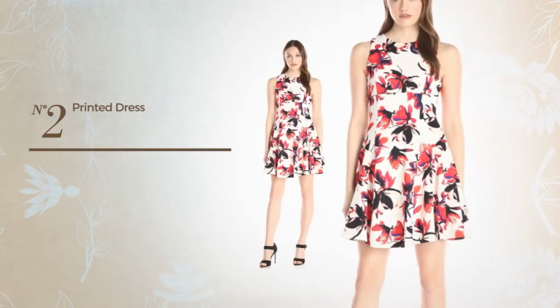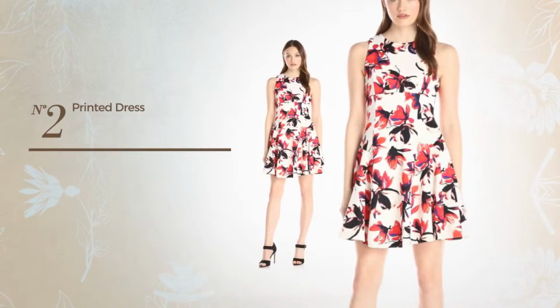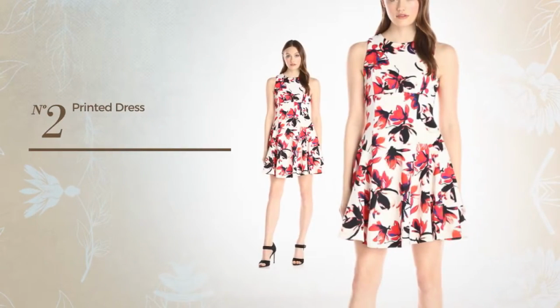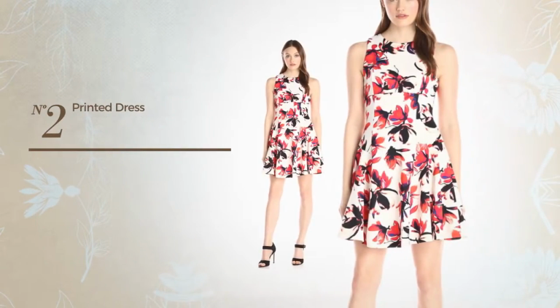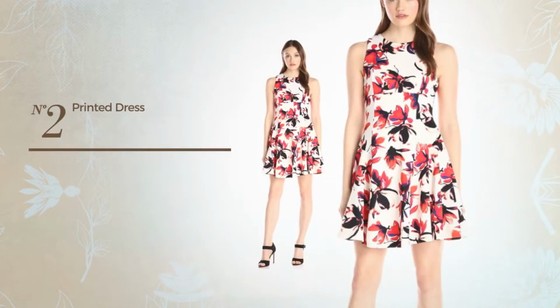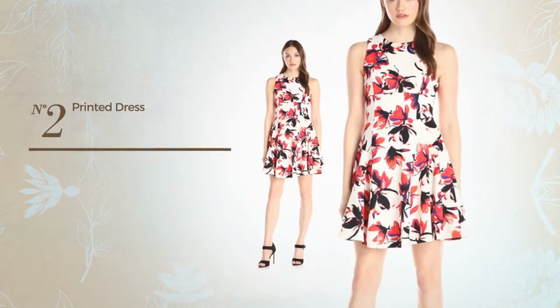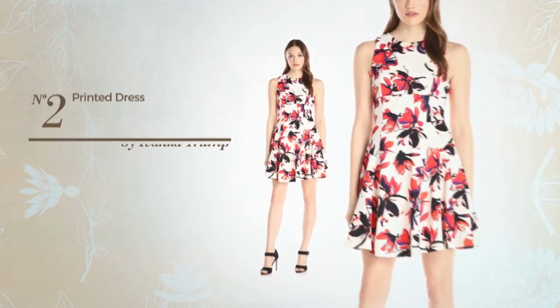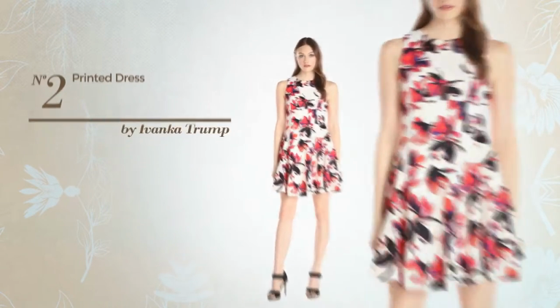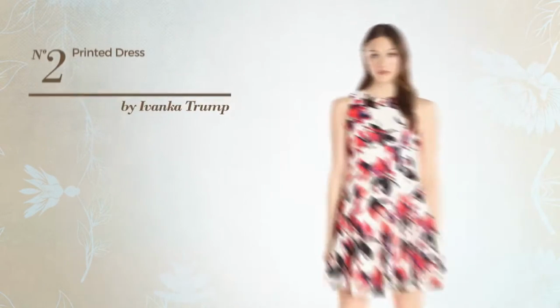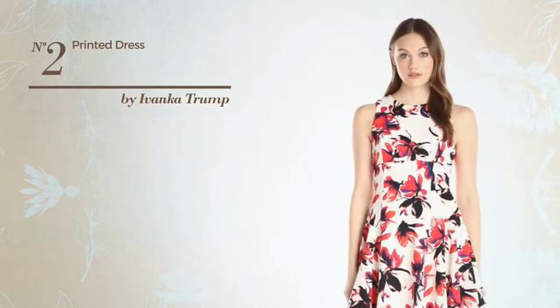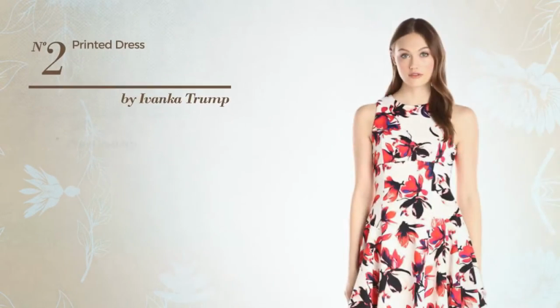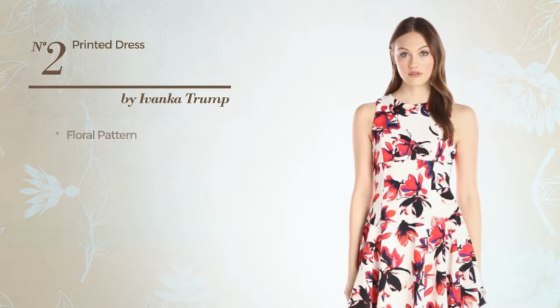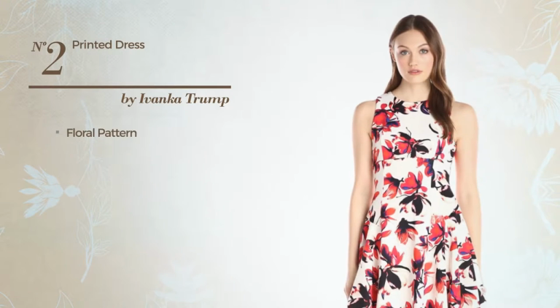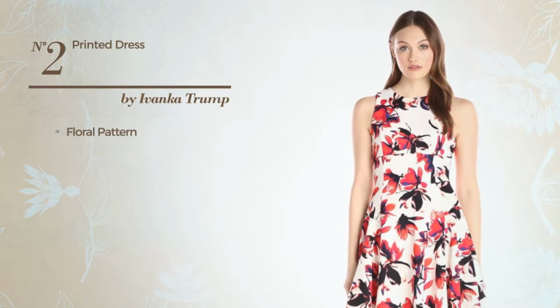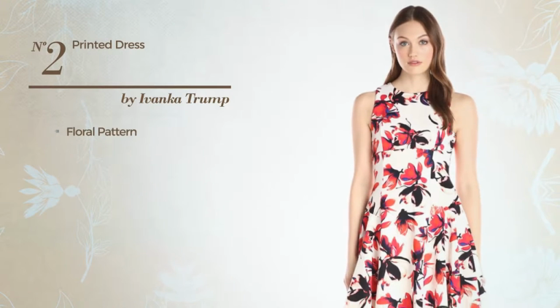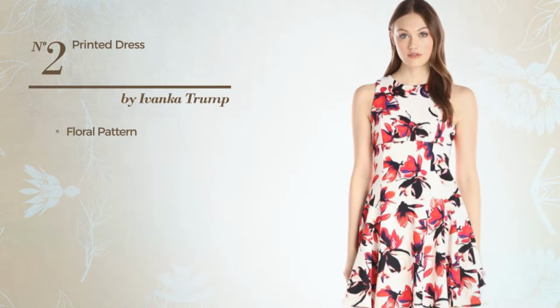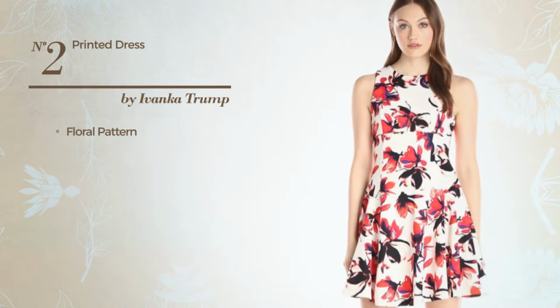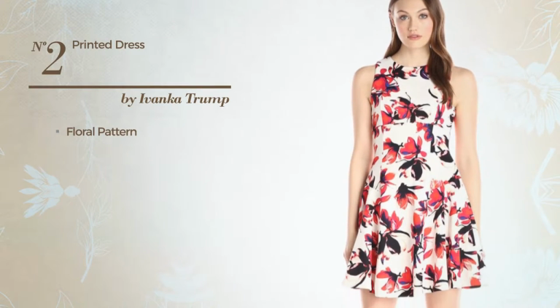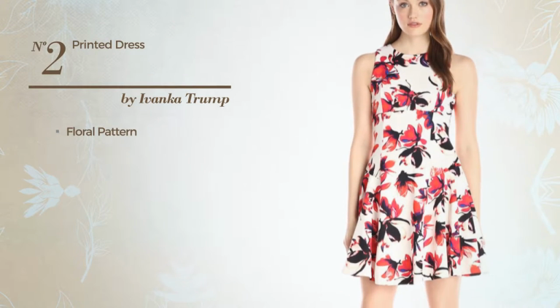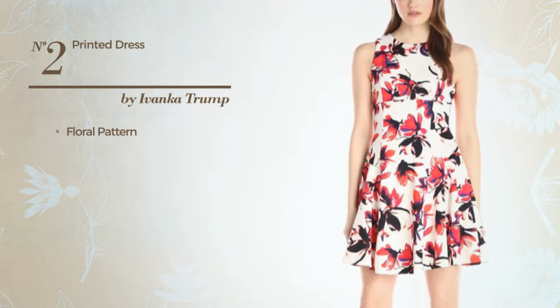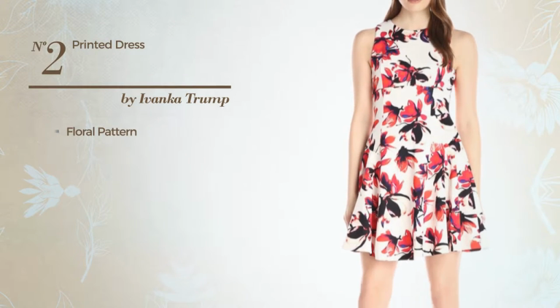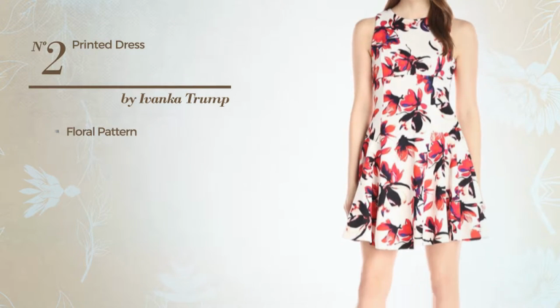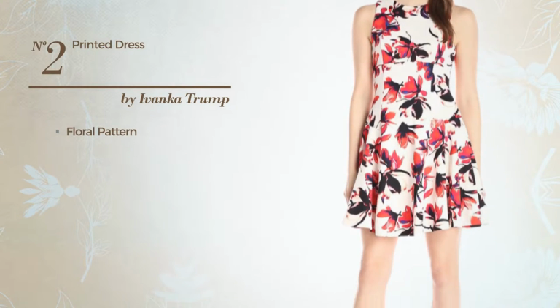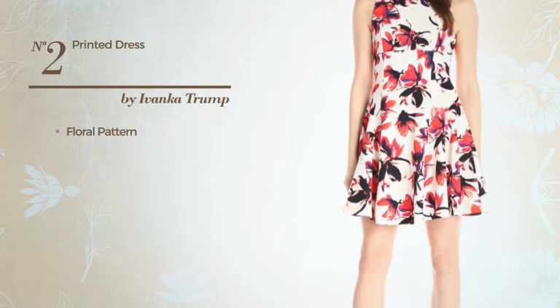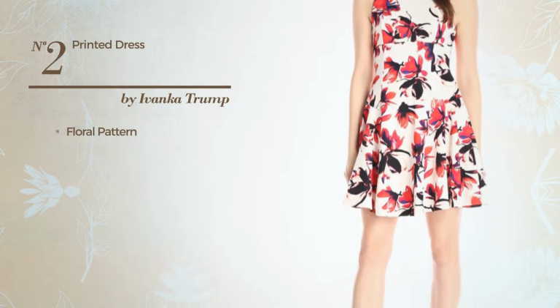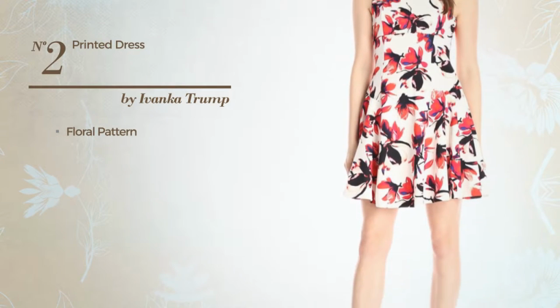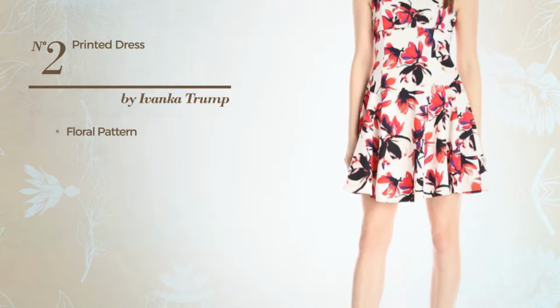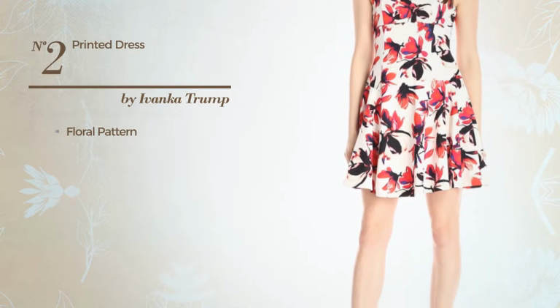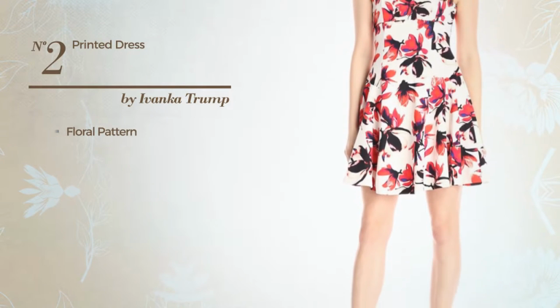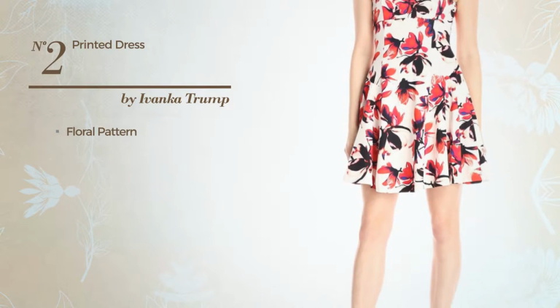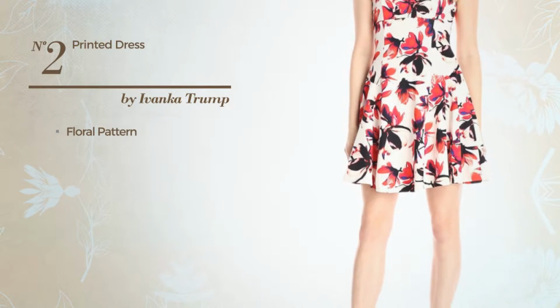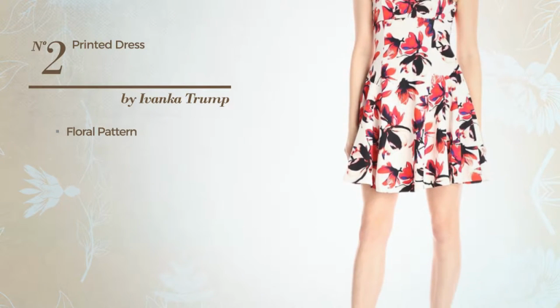Number 2: Featuring a Floral Pattern. Available exclusively in this color combination.